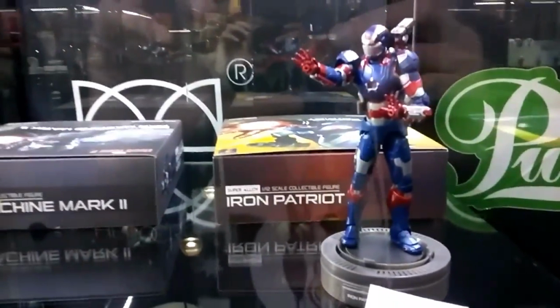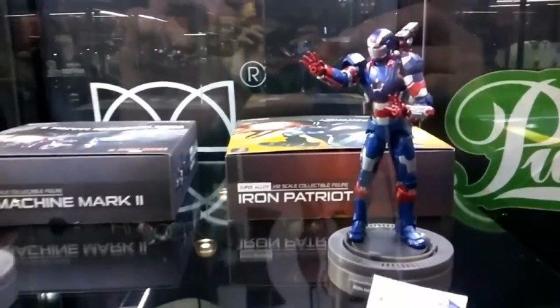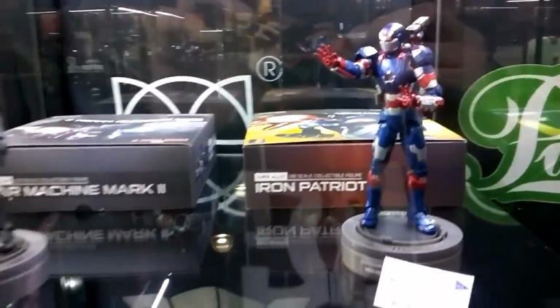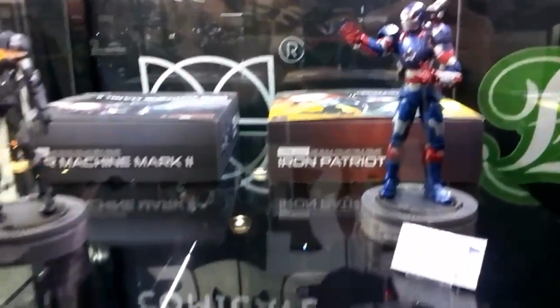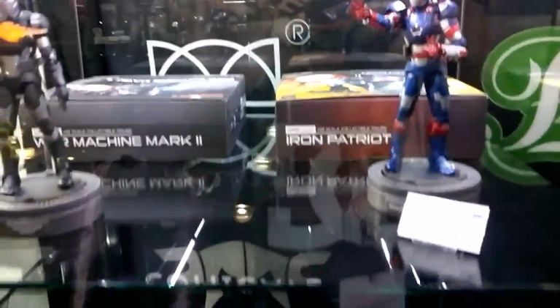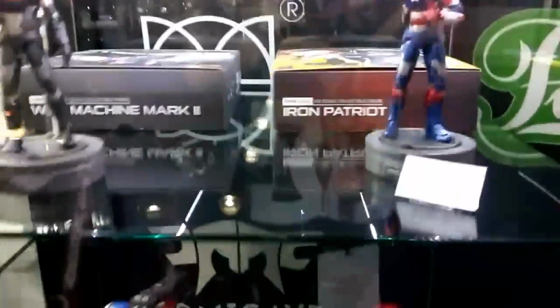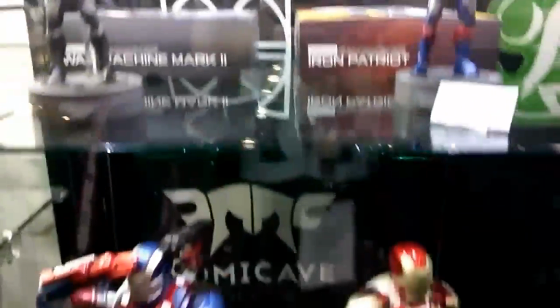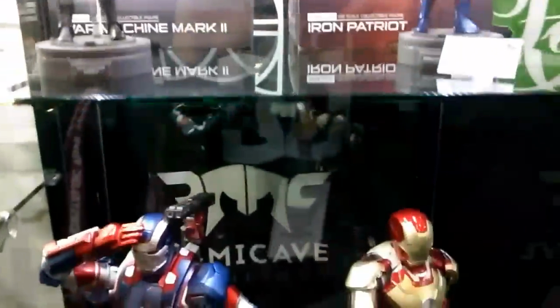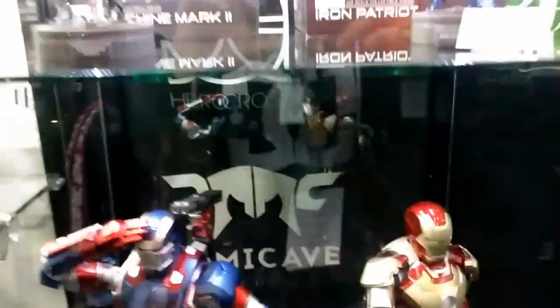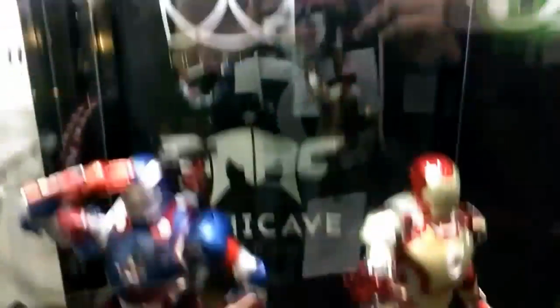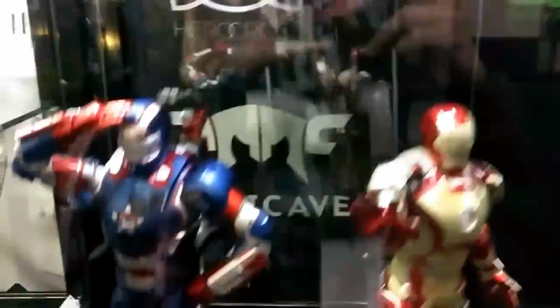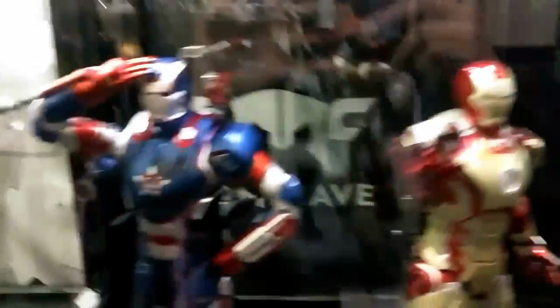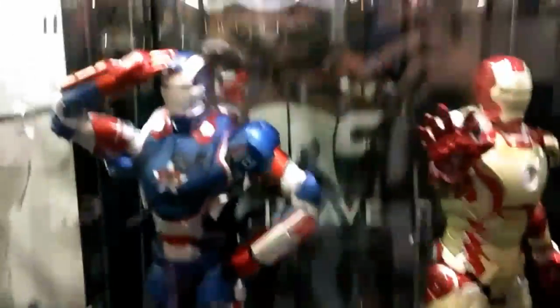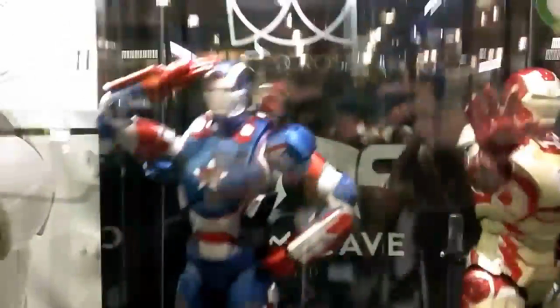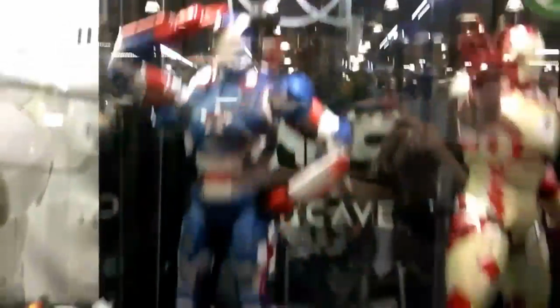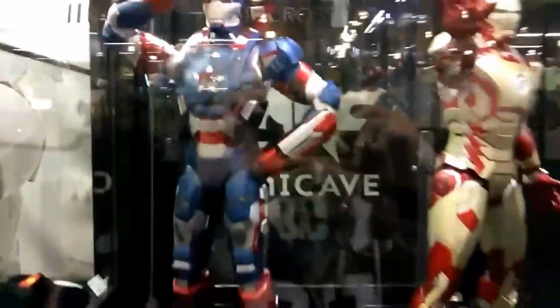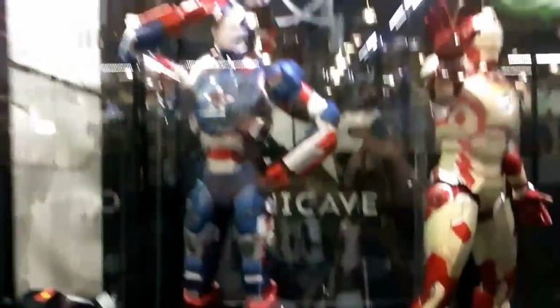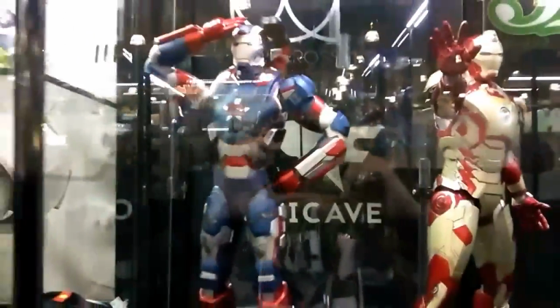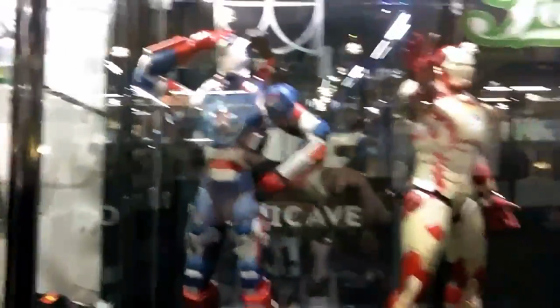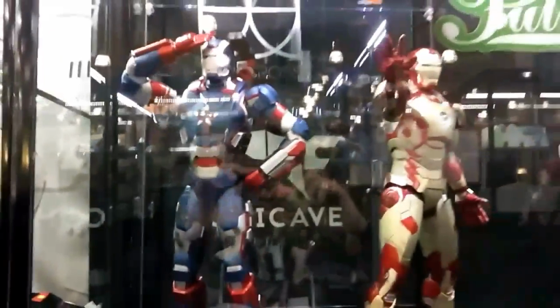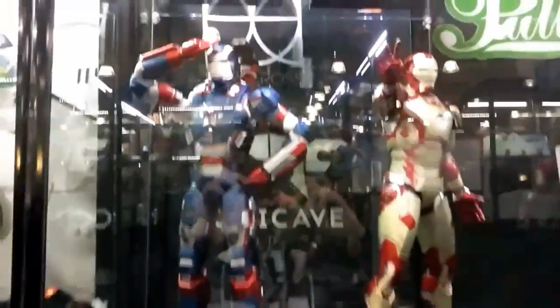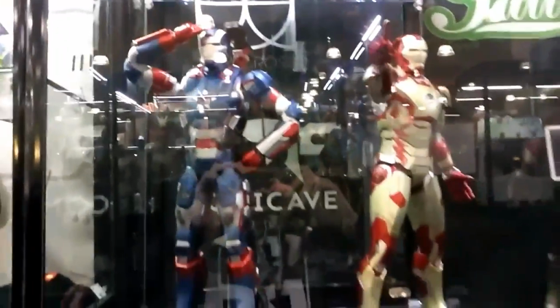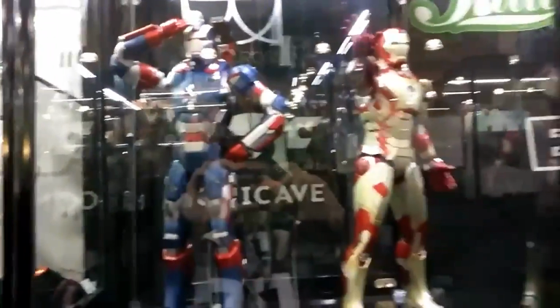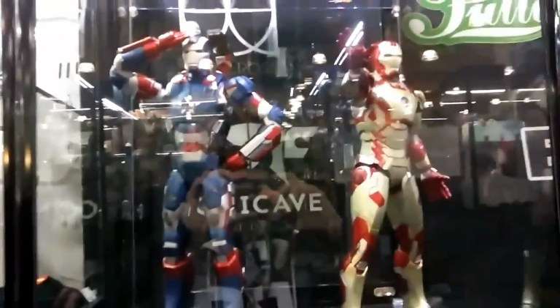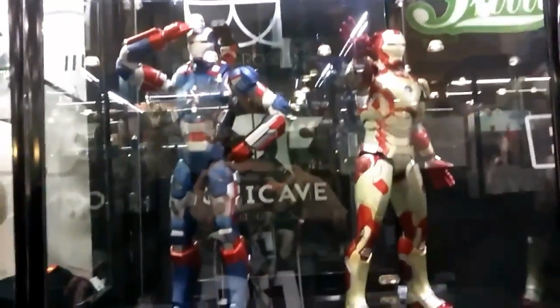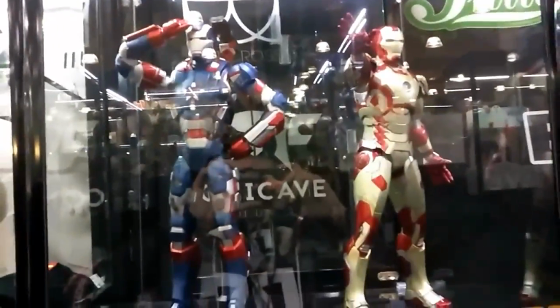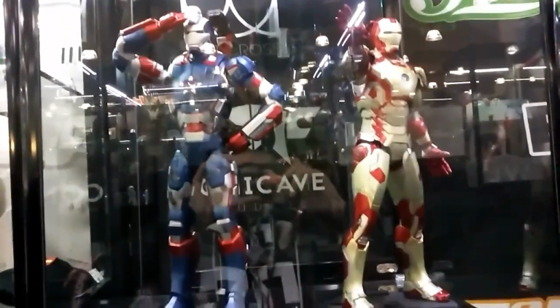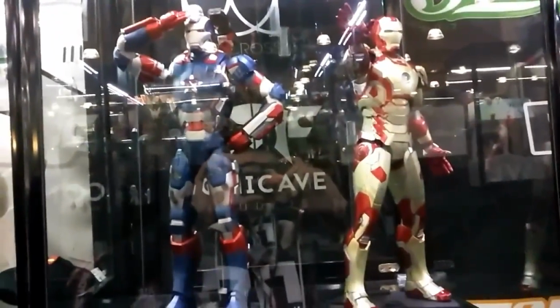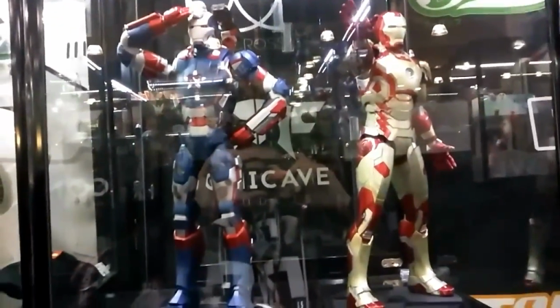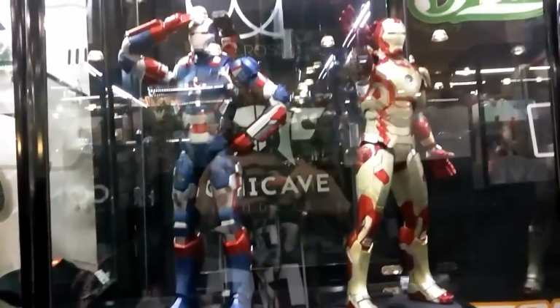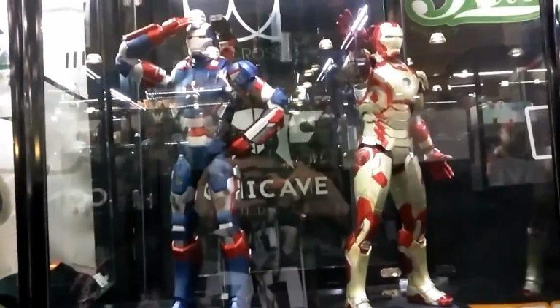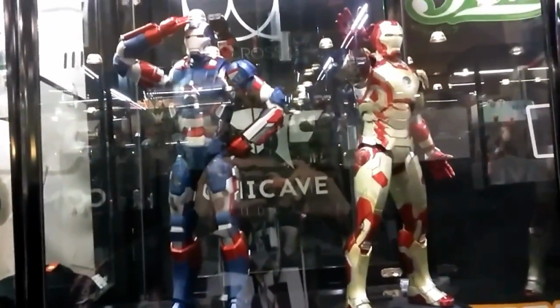We found the Tamashii booth. These are like 12 inches I believe.